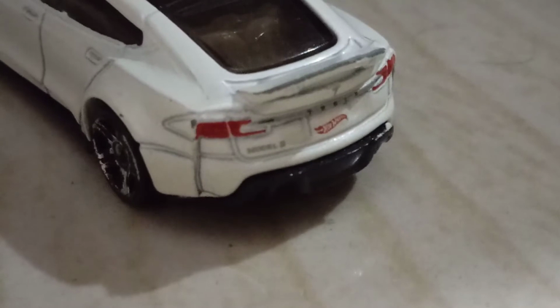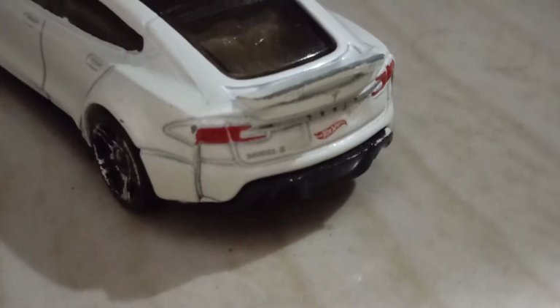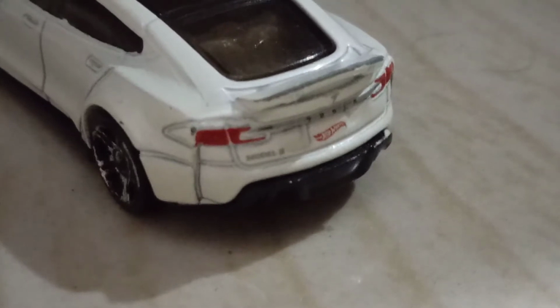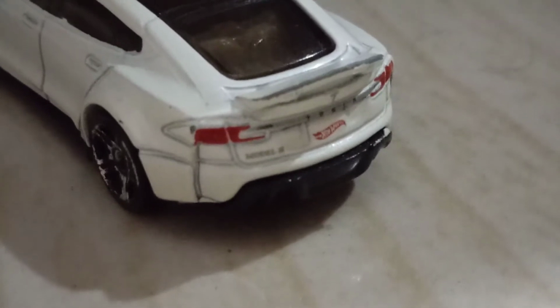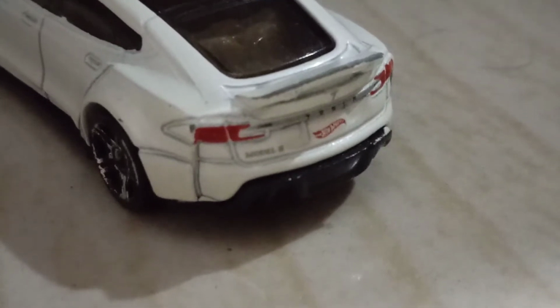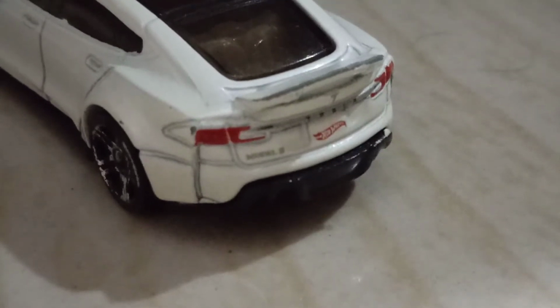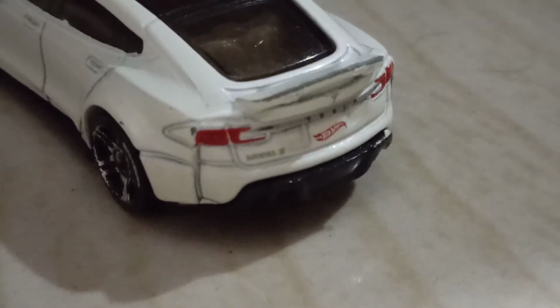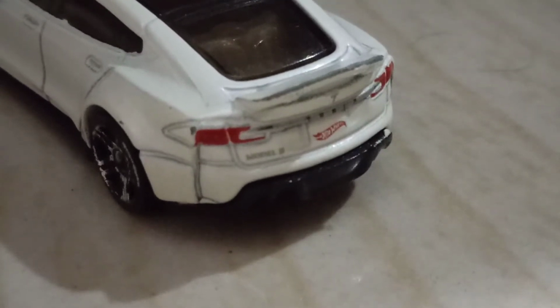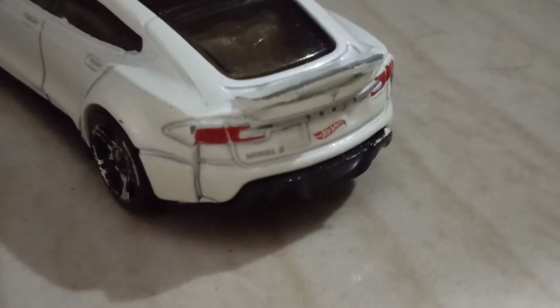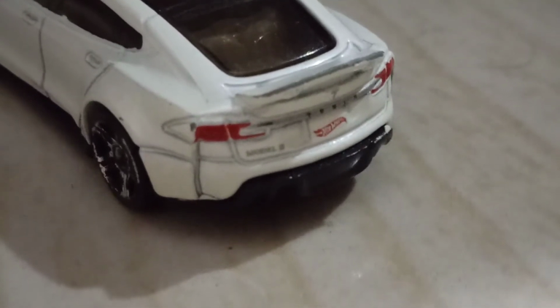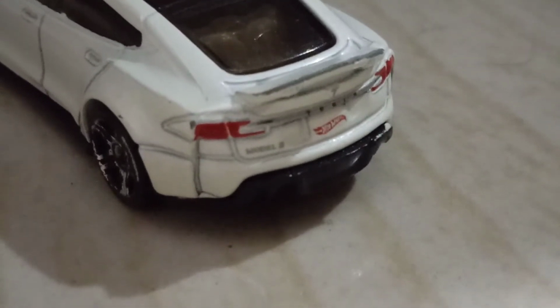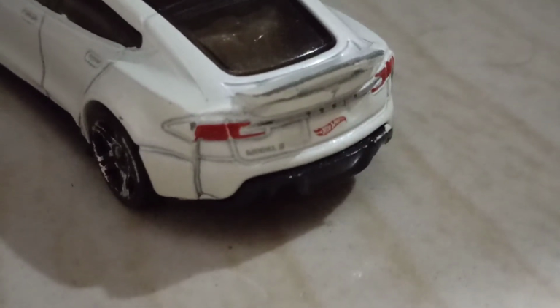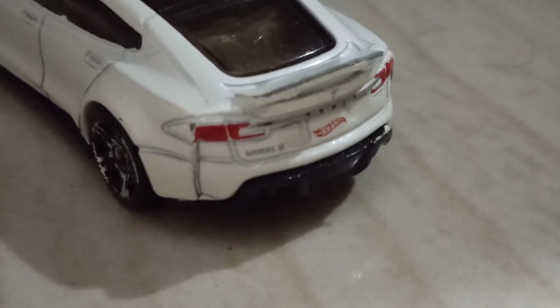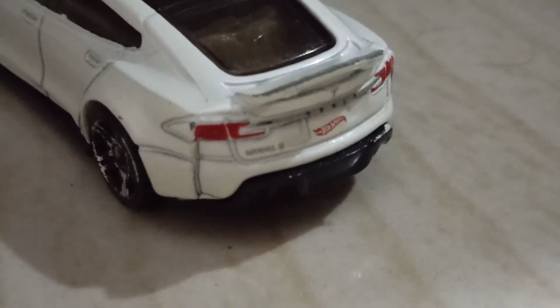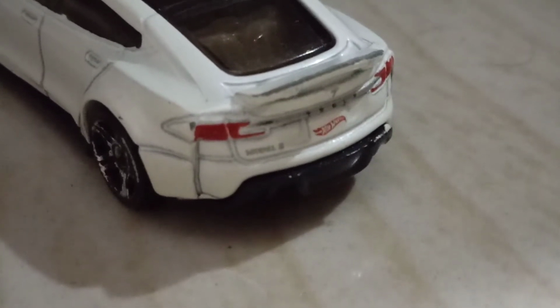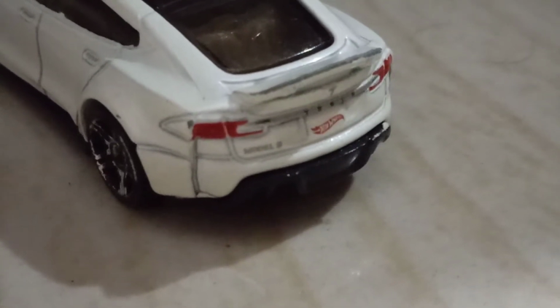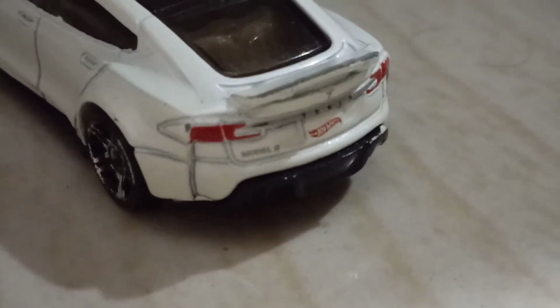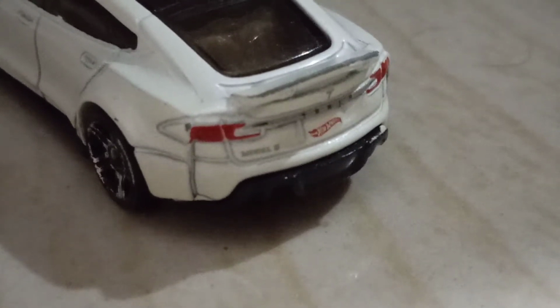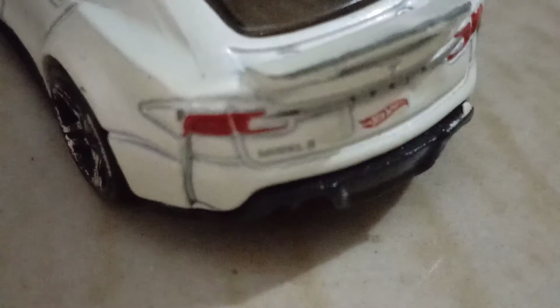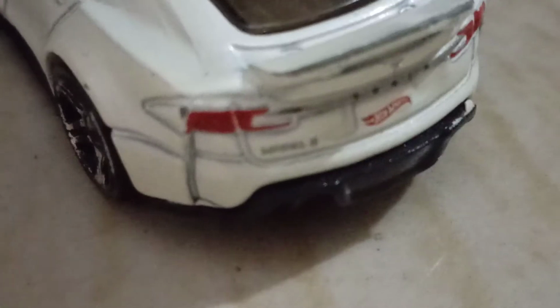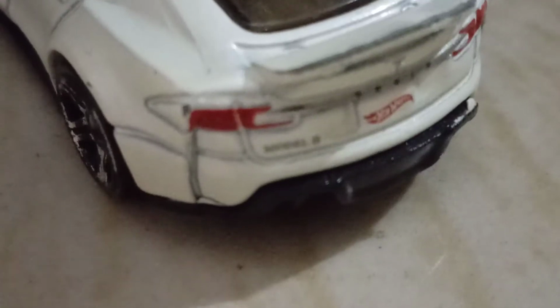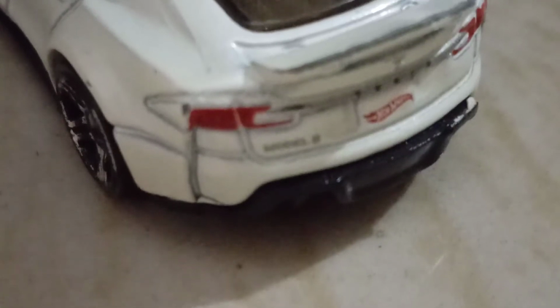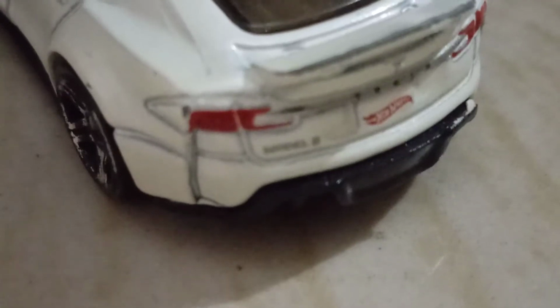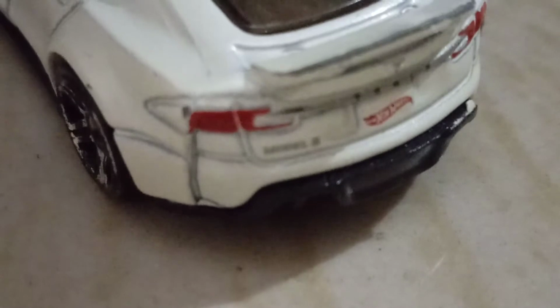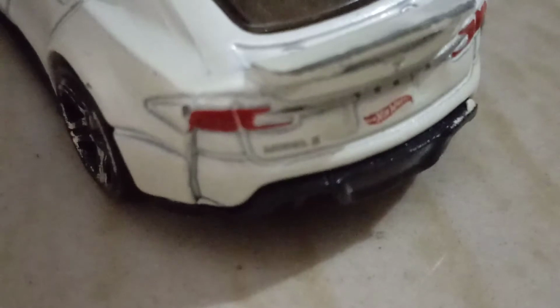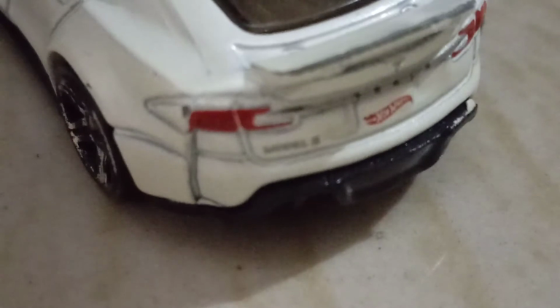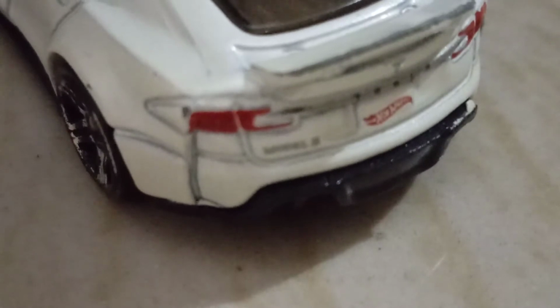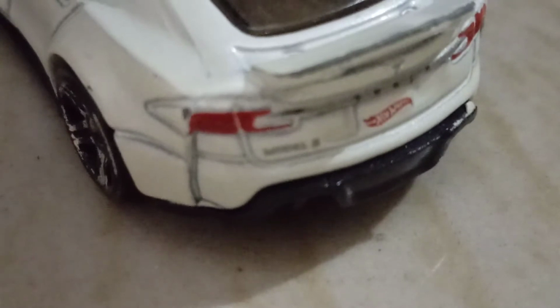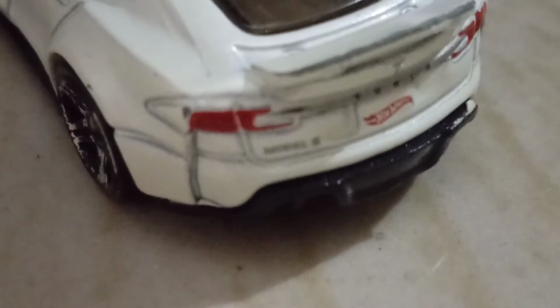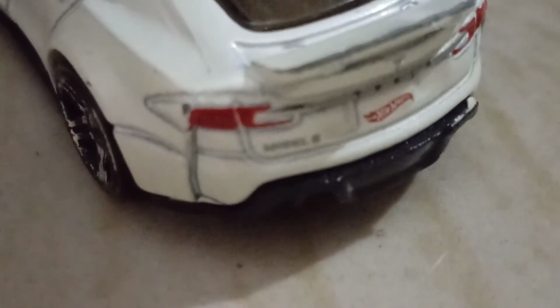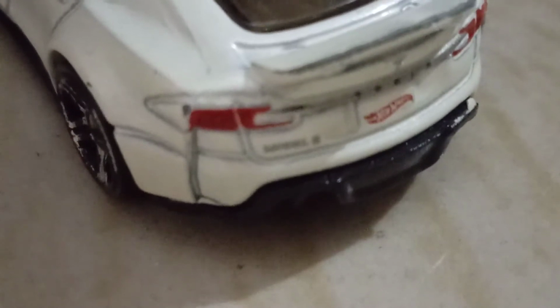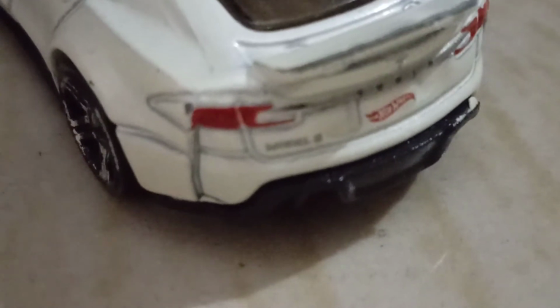The rear diffusers in this car are also so huge. And its model name is written there.